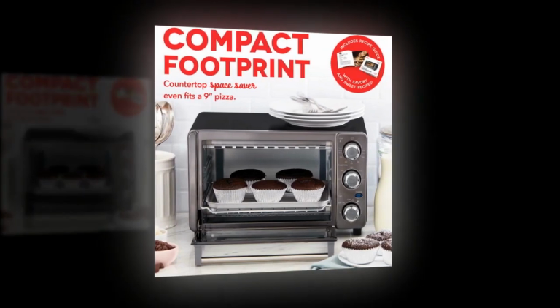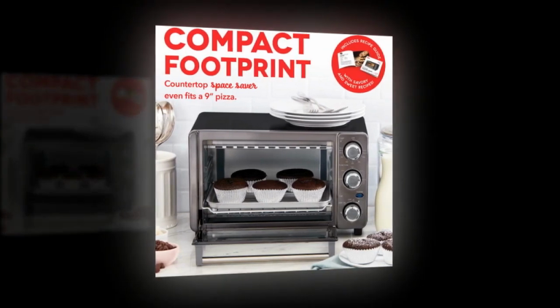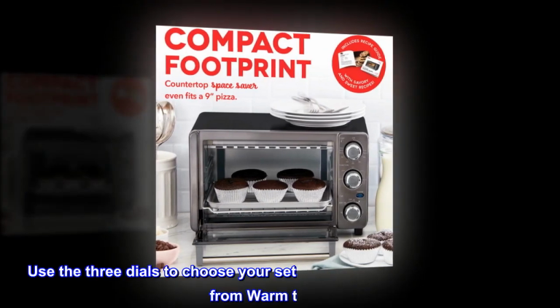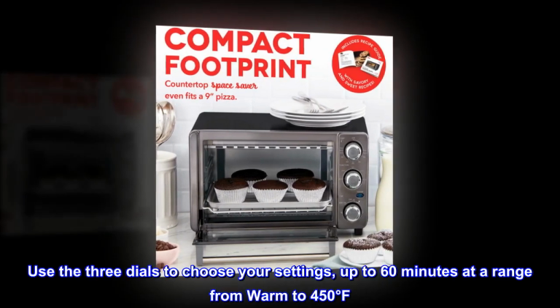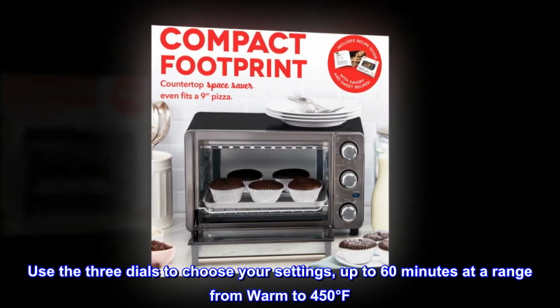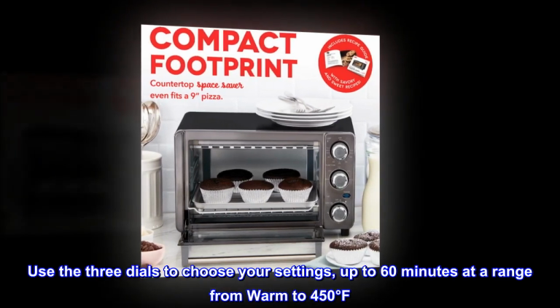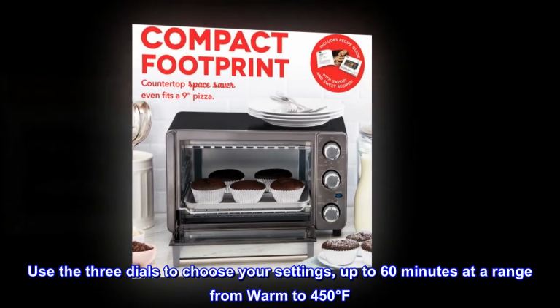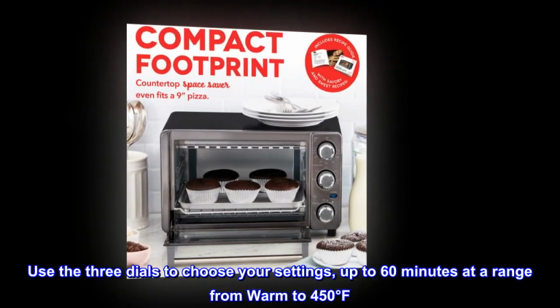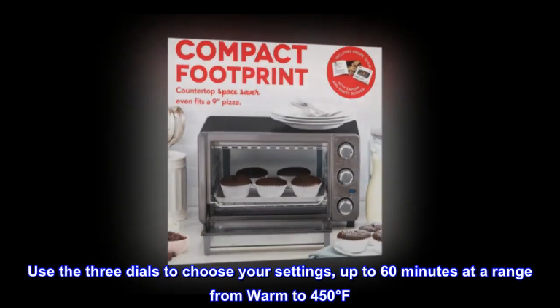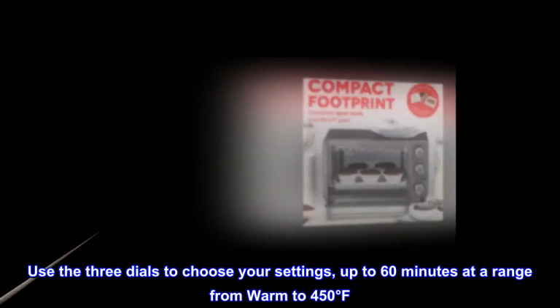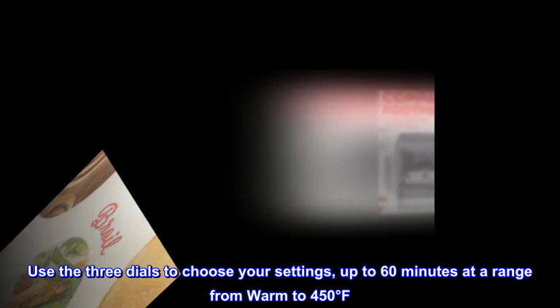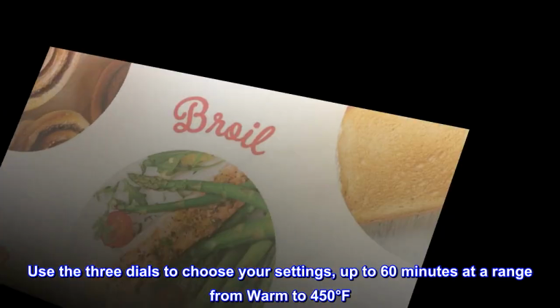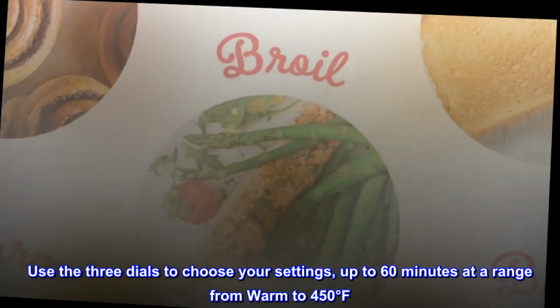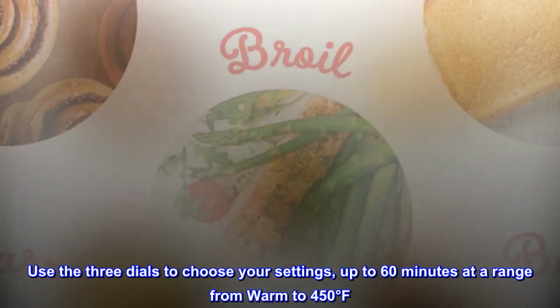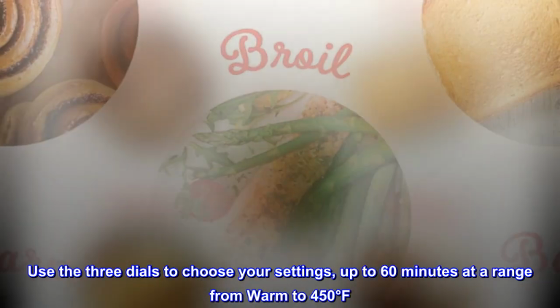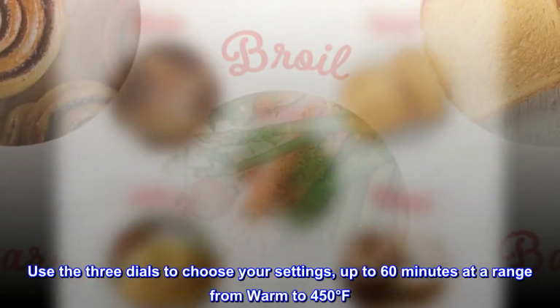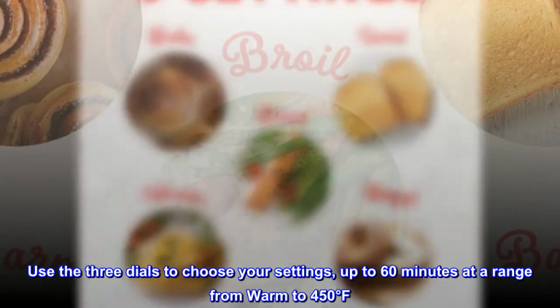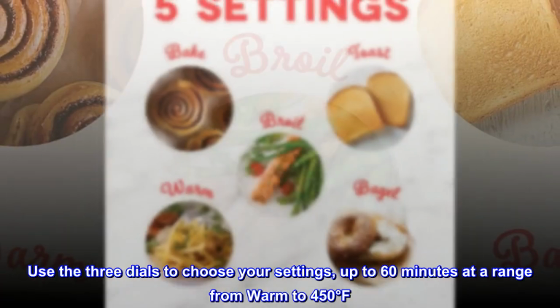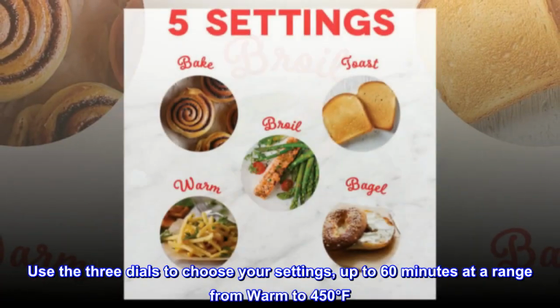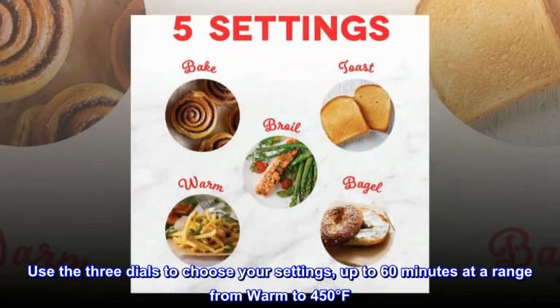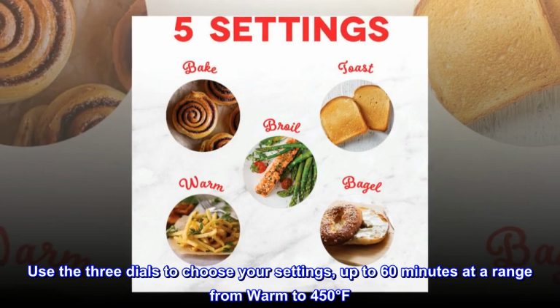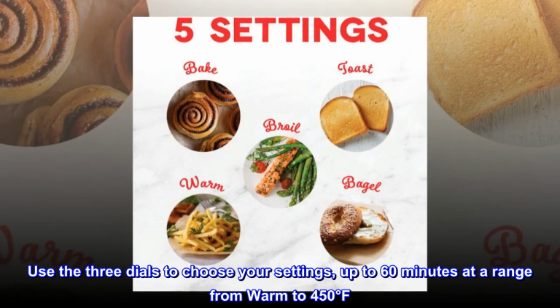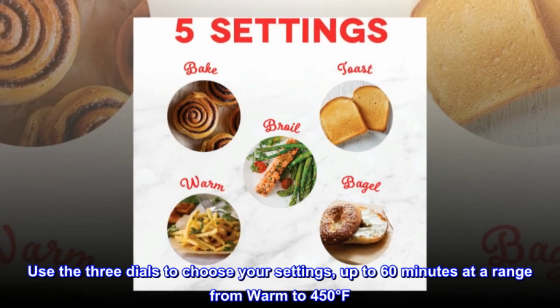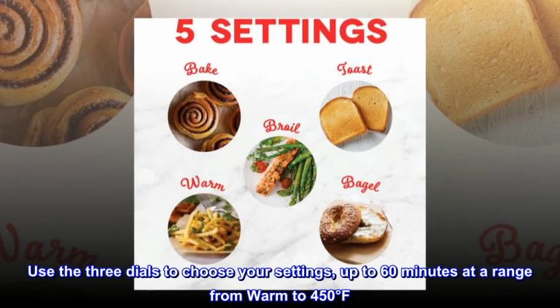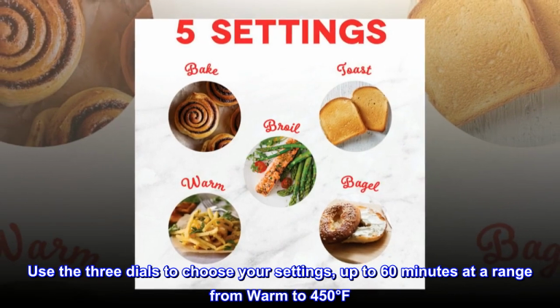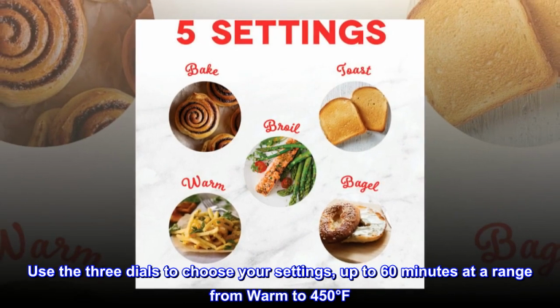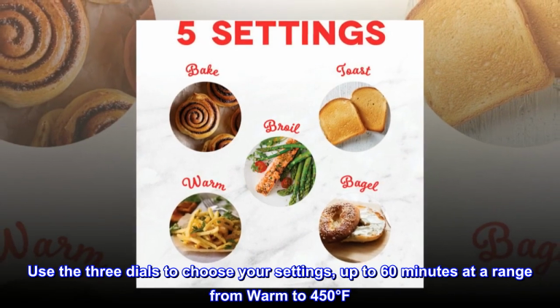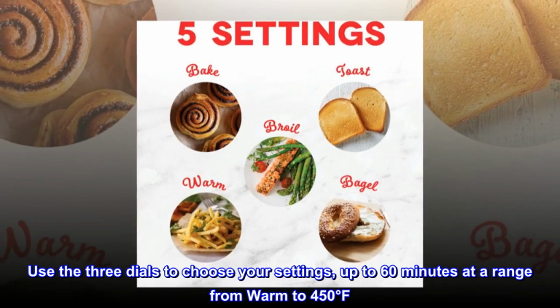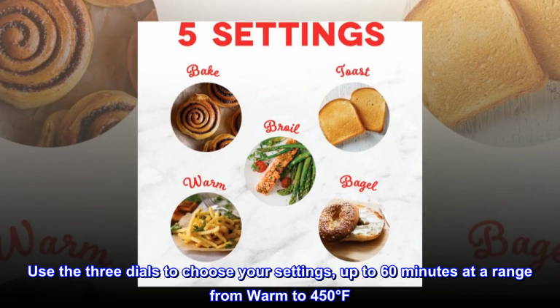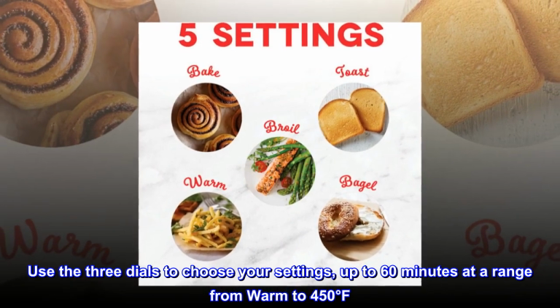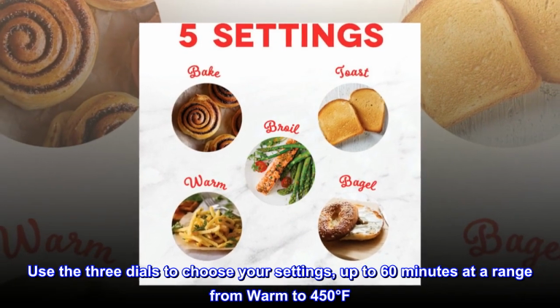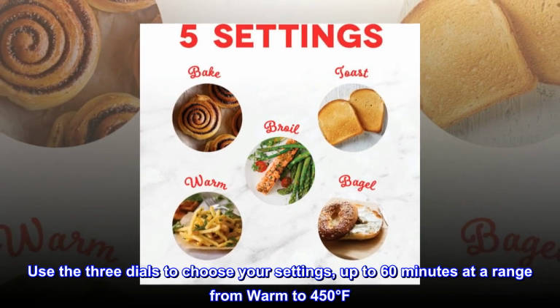Use the three dials to choose your settings, up to 60 minutes at a range from warm to 450 degrees Fahrenheit.